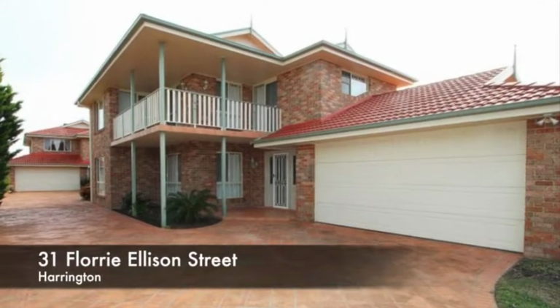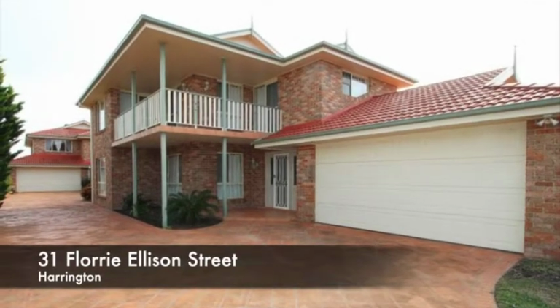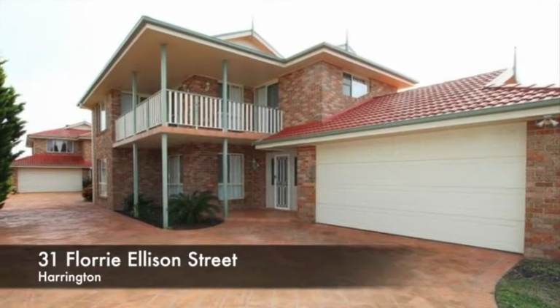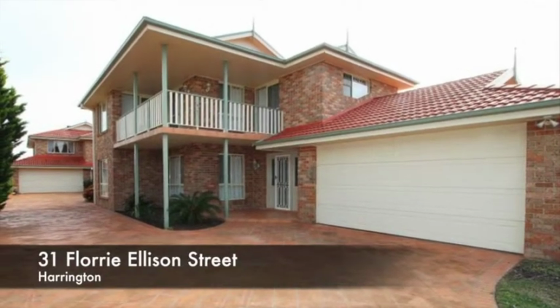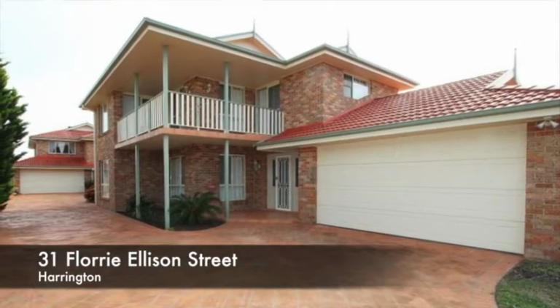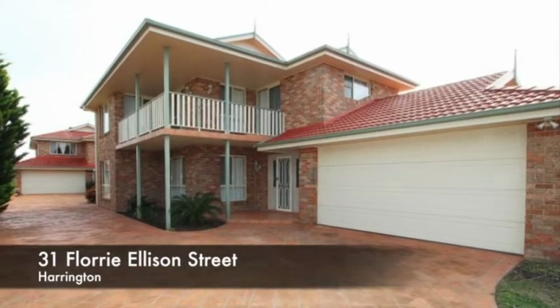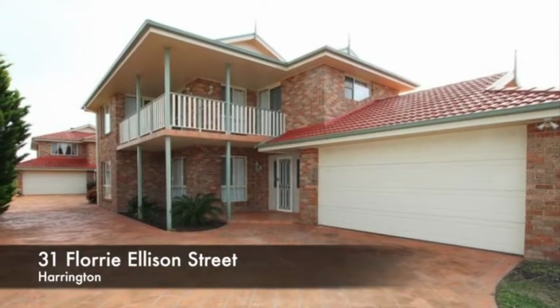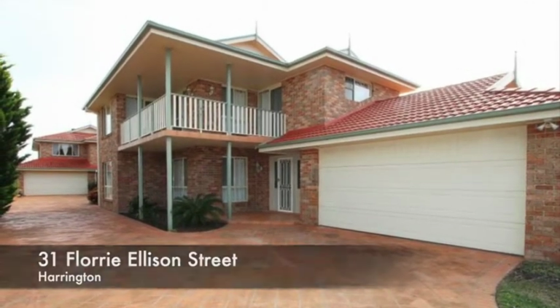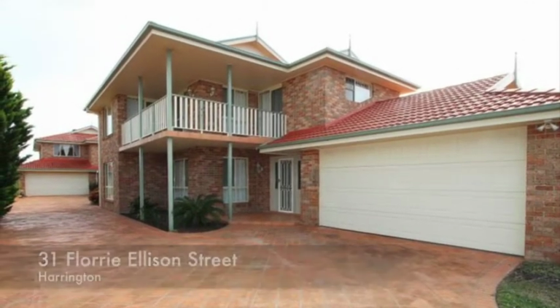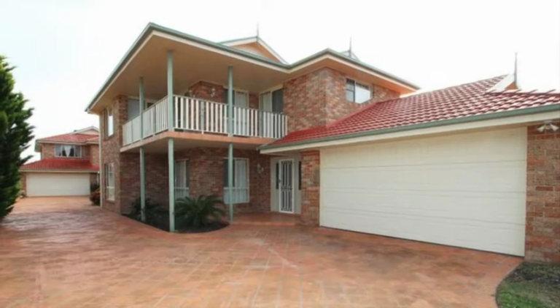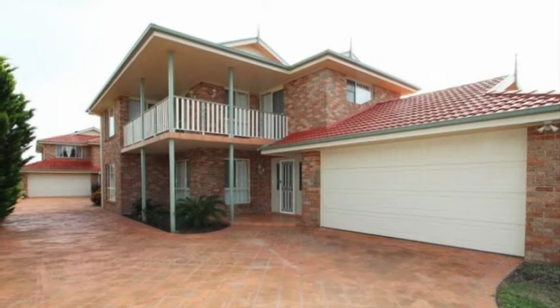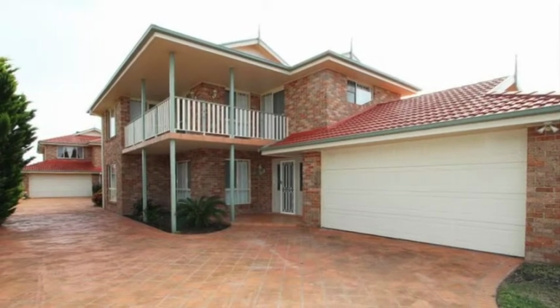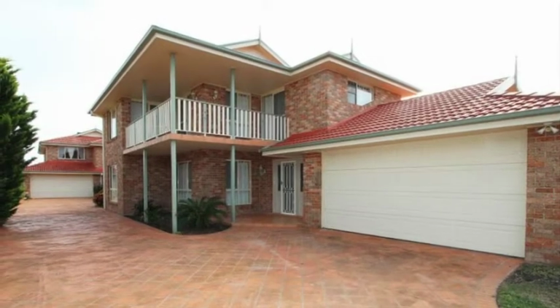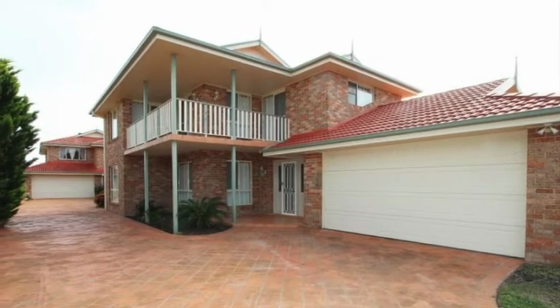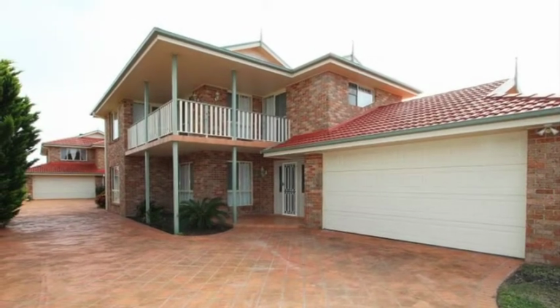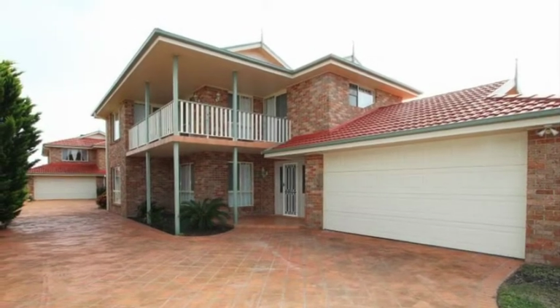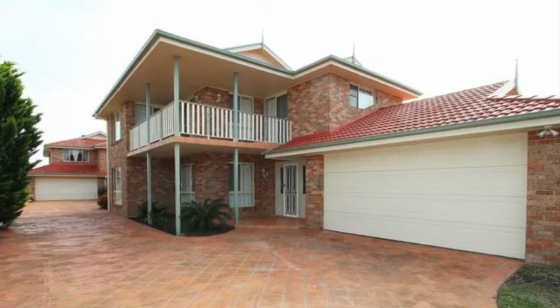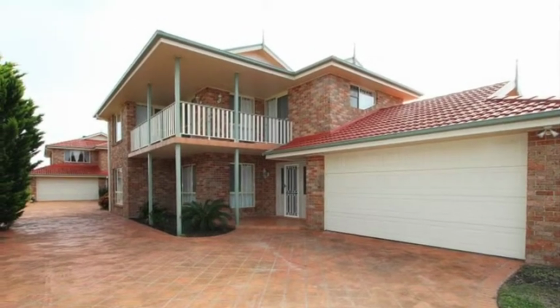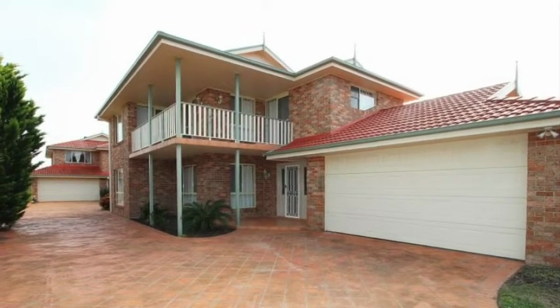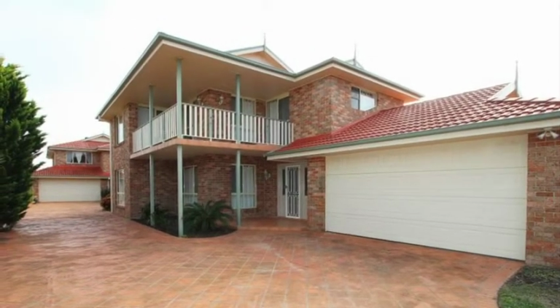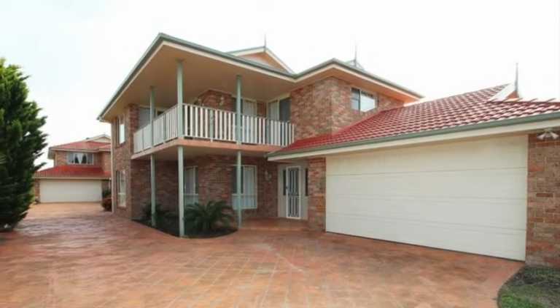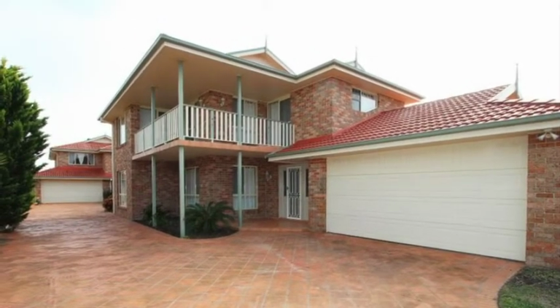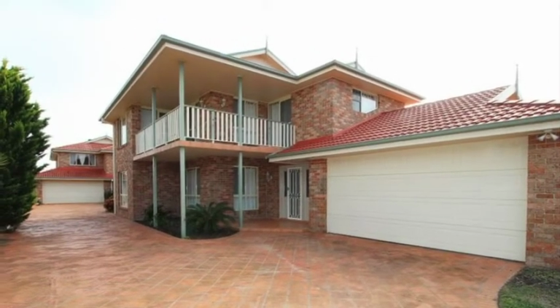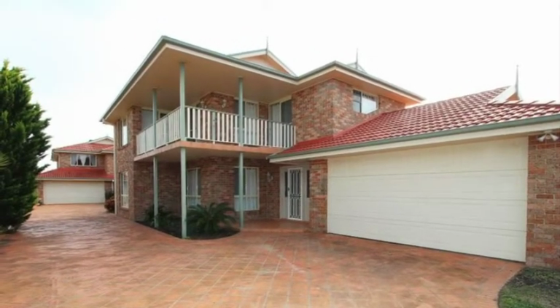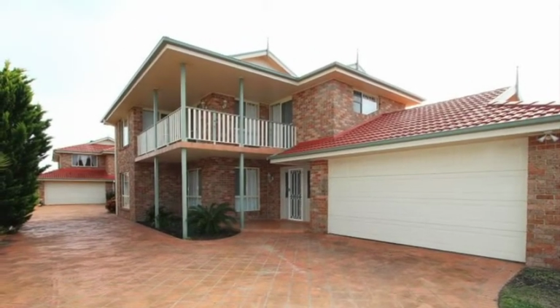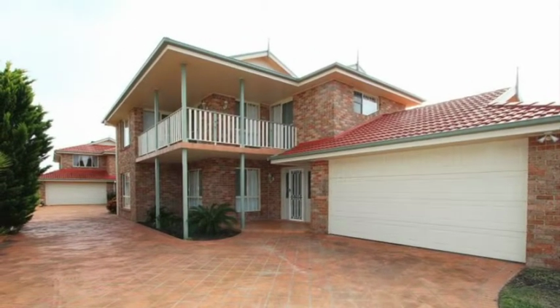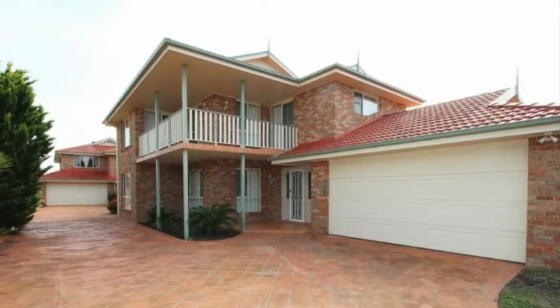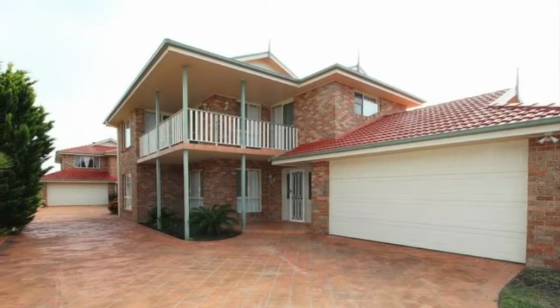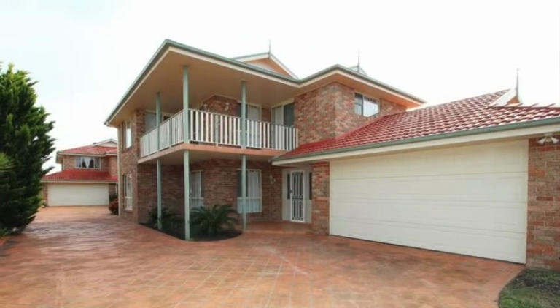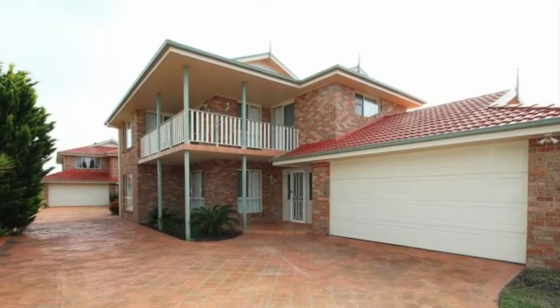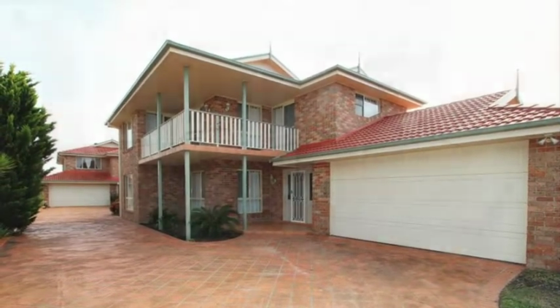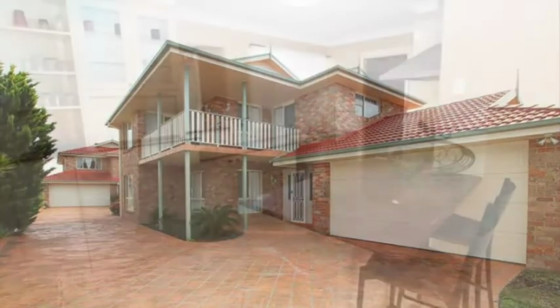Motivated seller — it must be sold. First time offered, this Torrens title townhouse is situated in a complex of two.